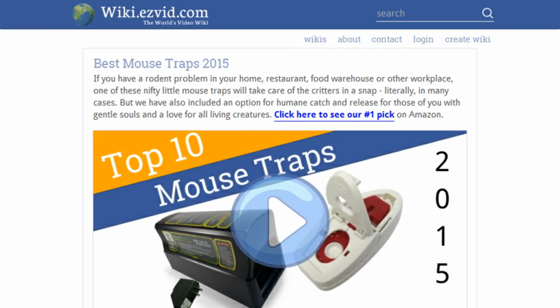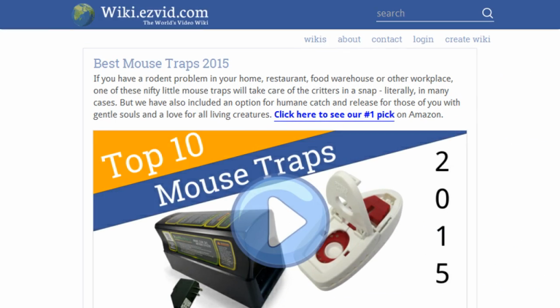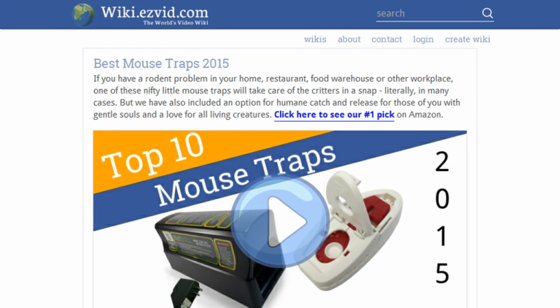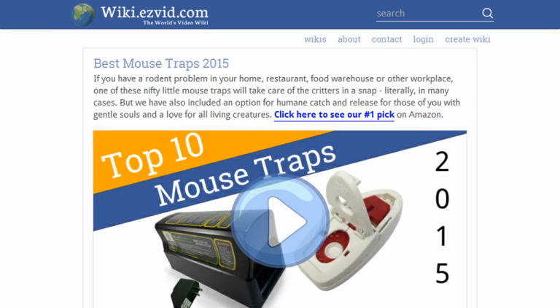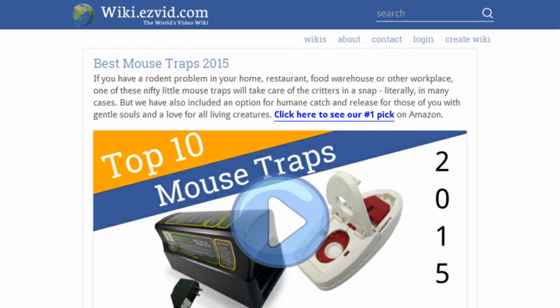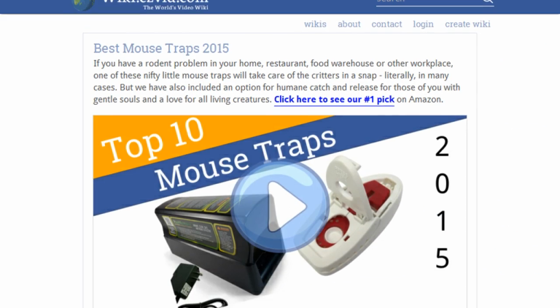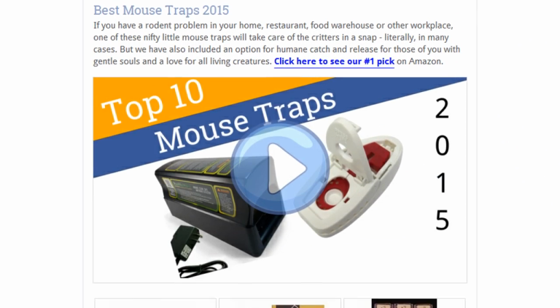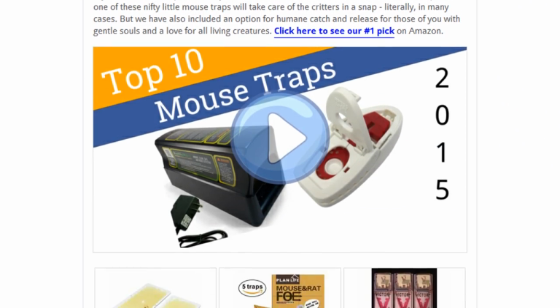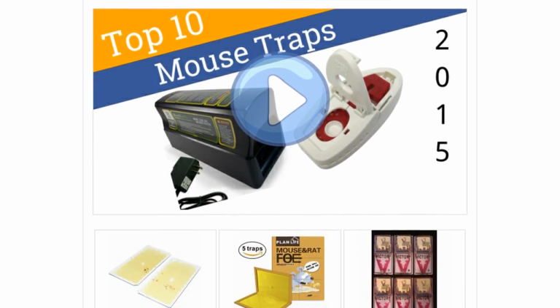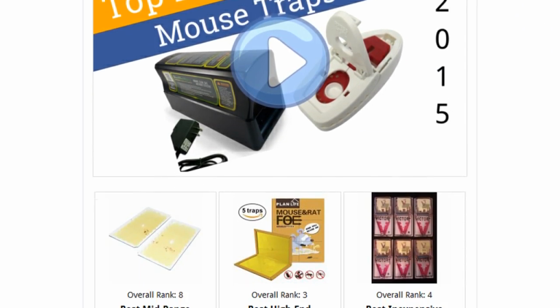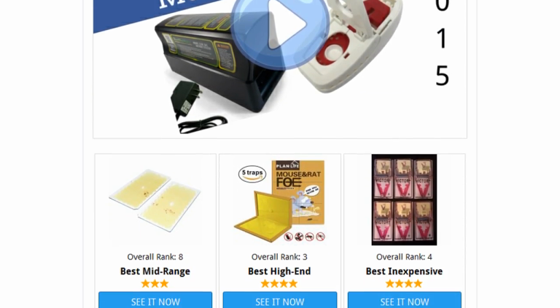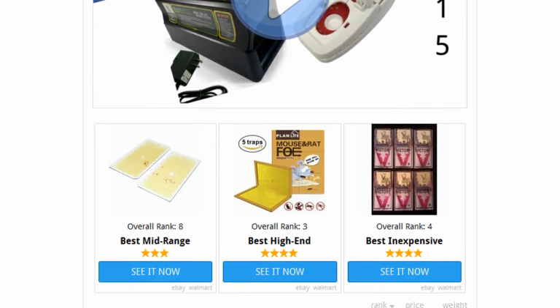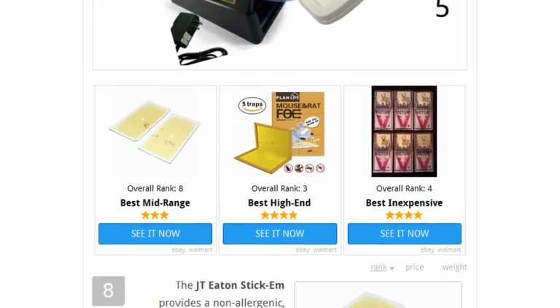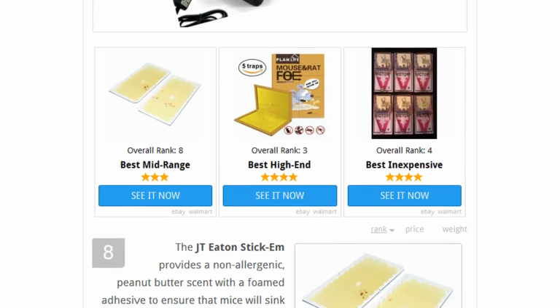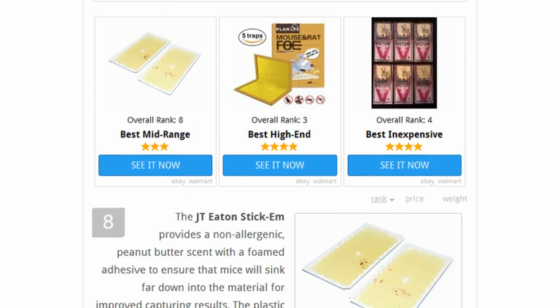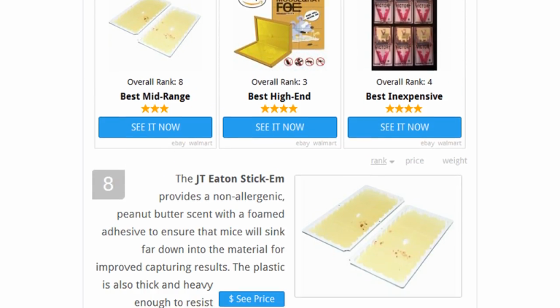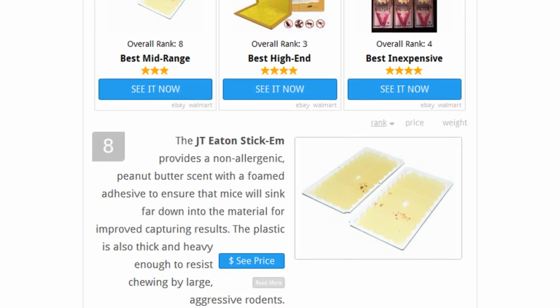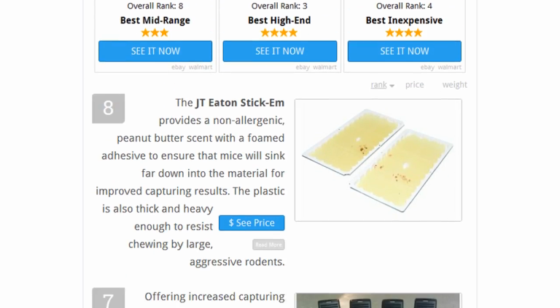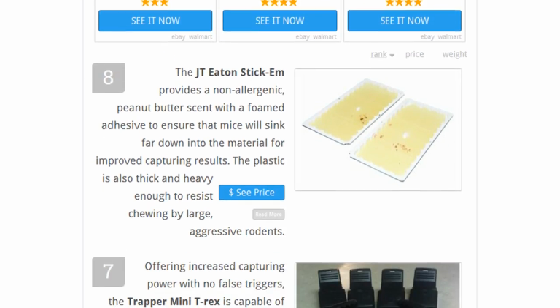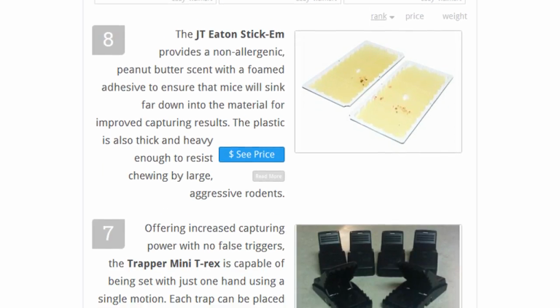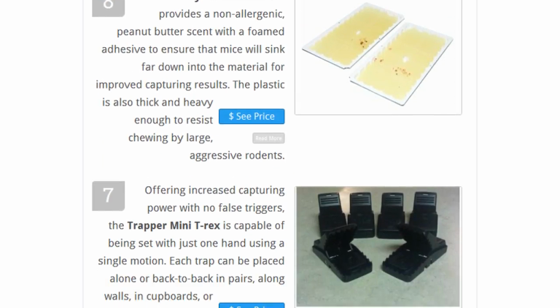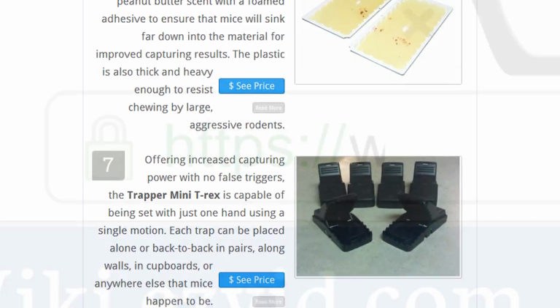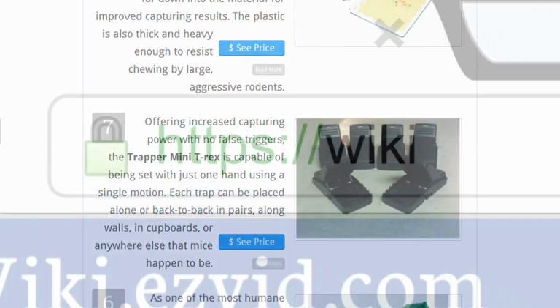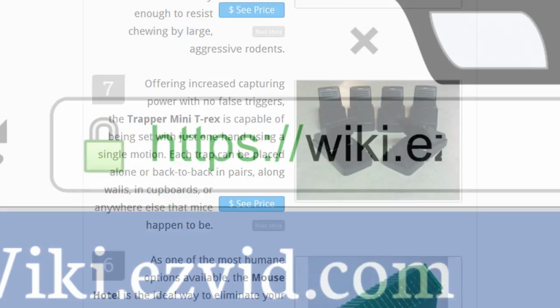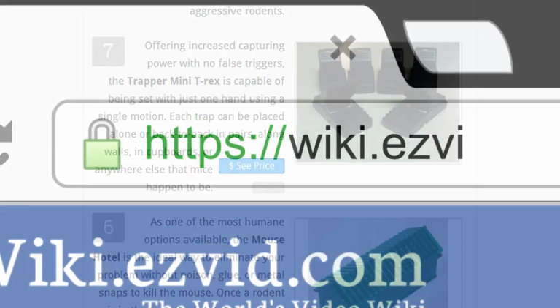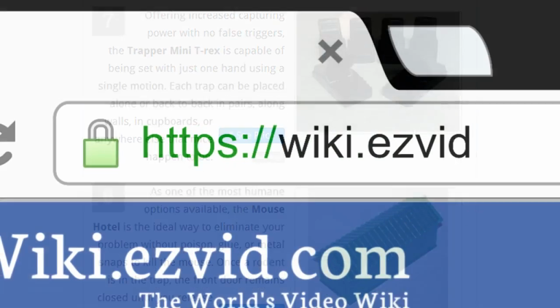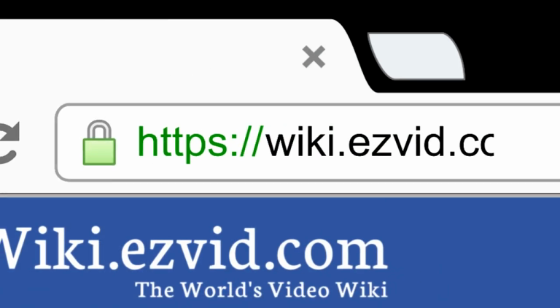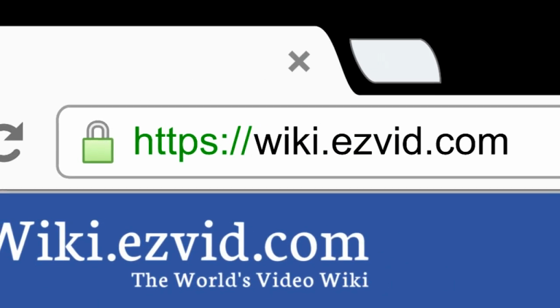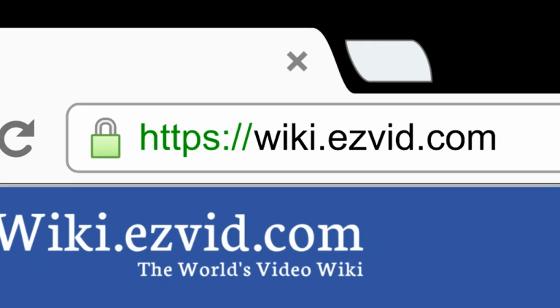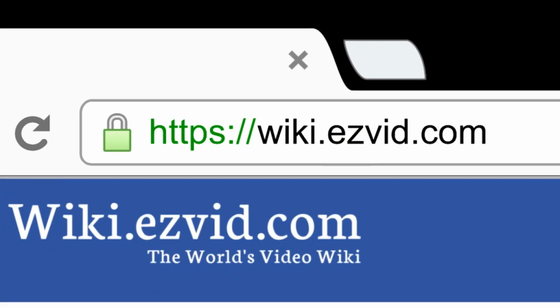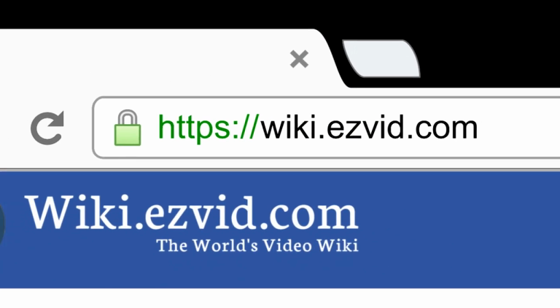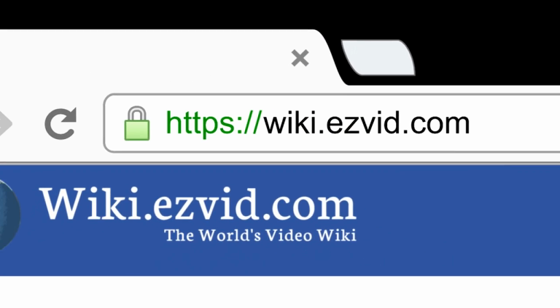To see all this stuff, go to wiki.easyview.com and search for mouse traps or click beneath this video.